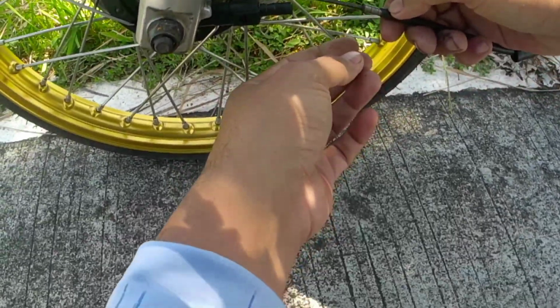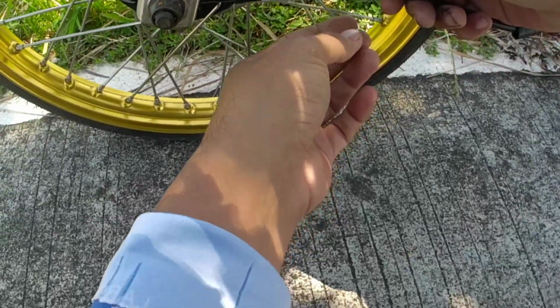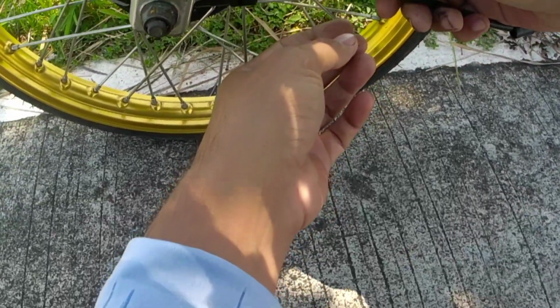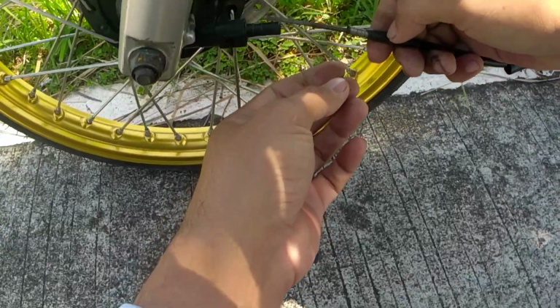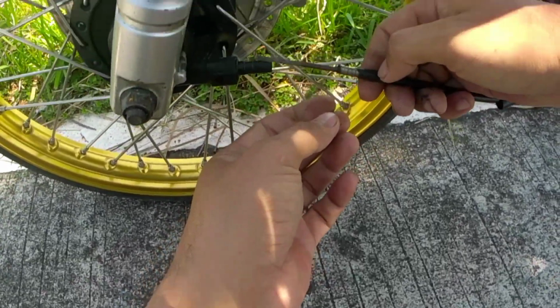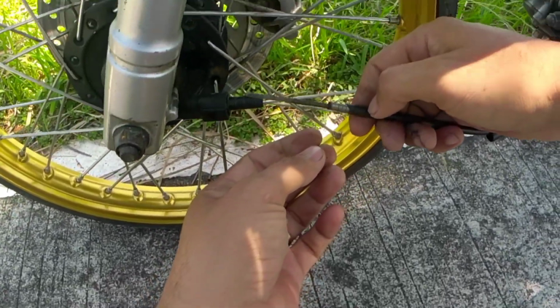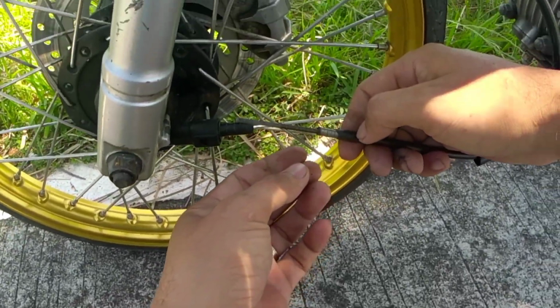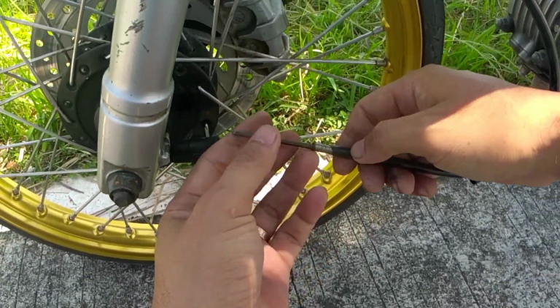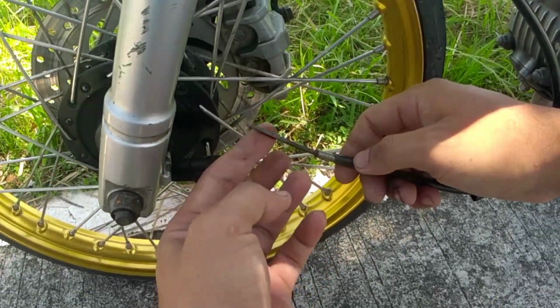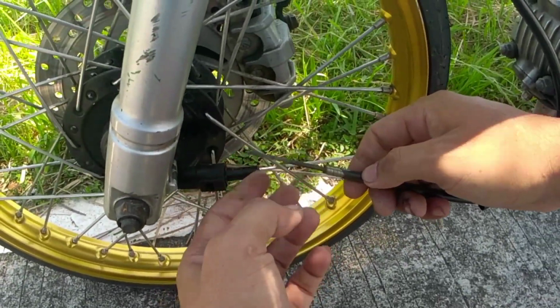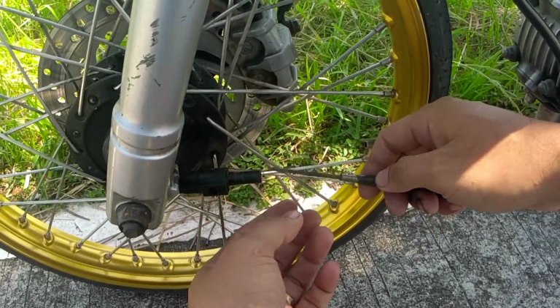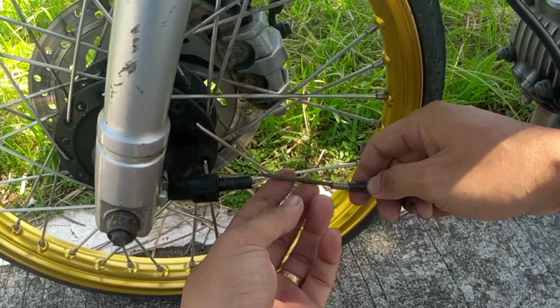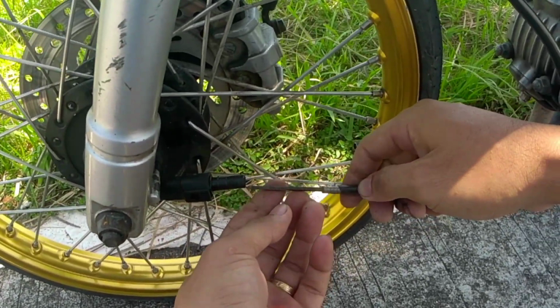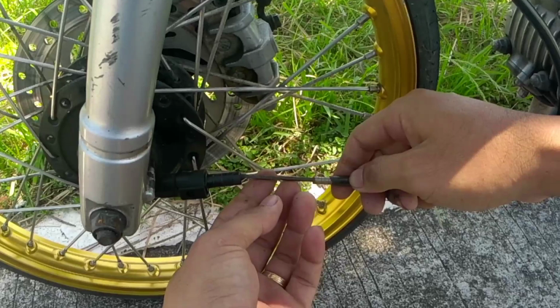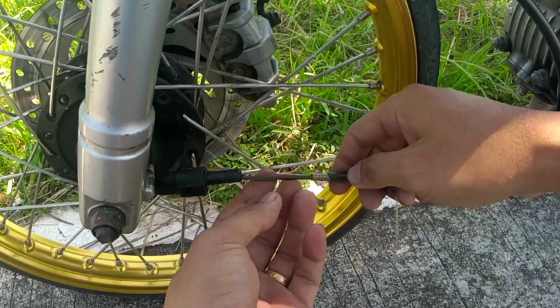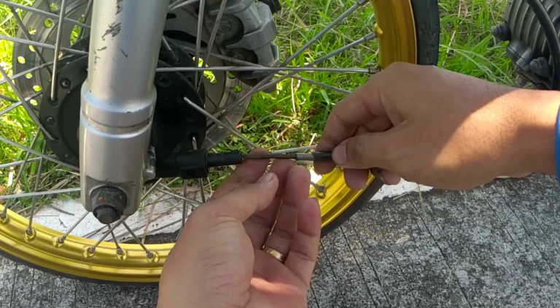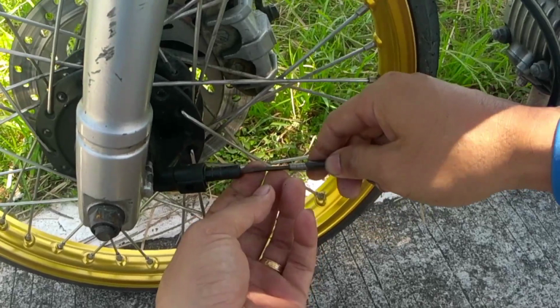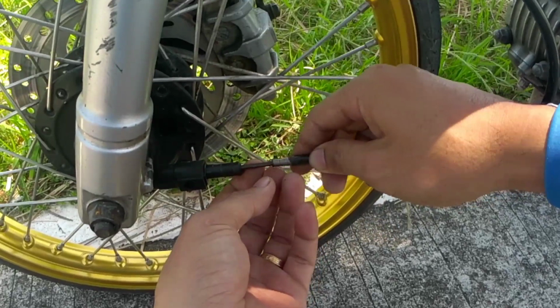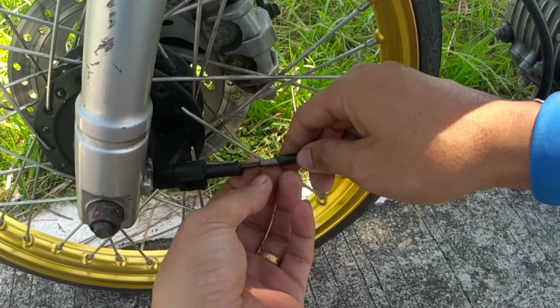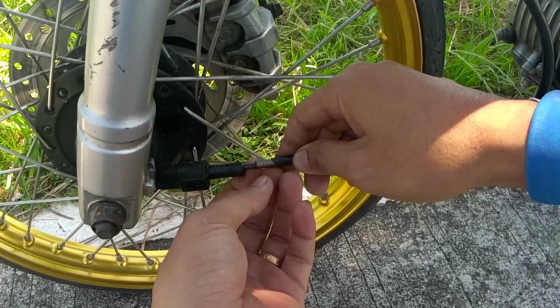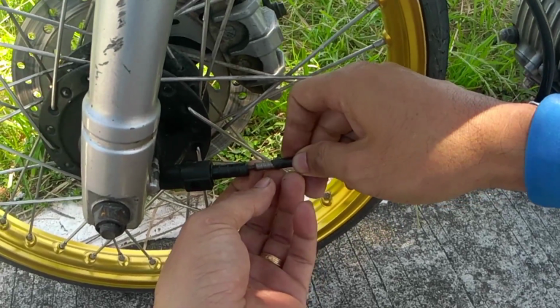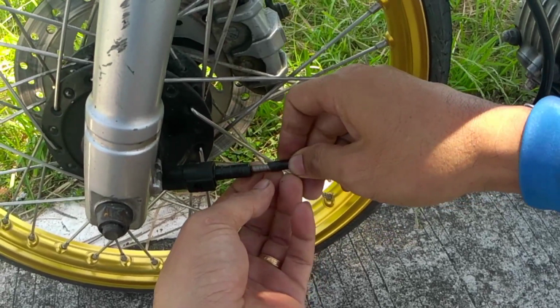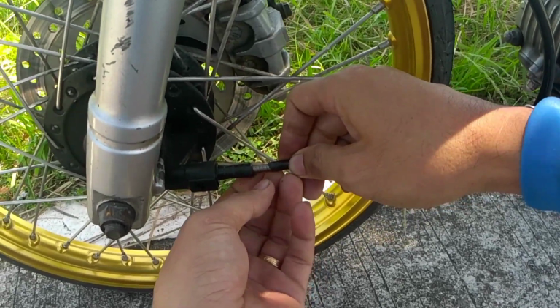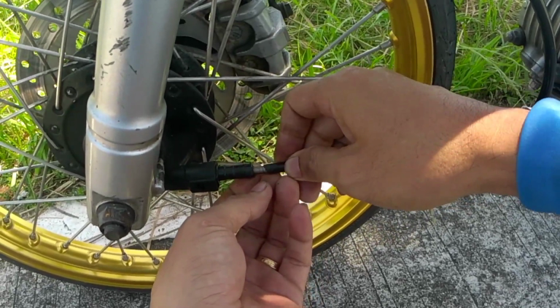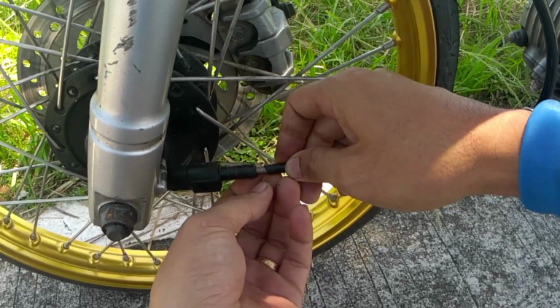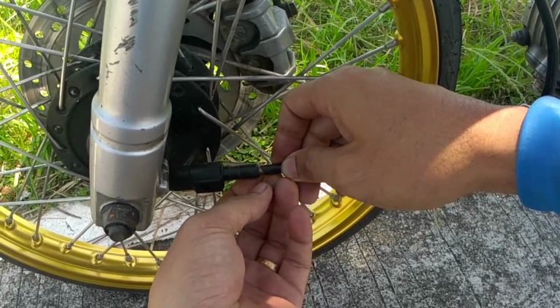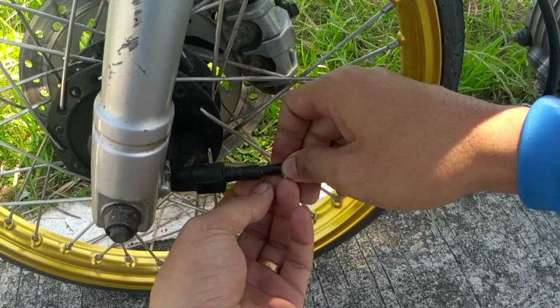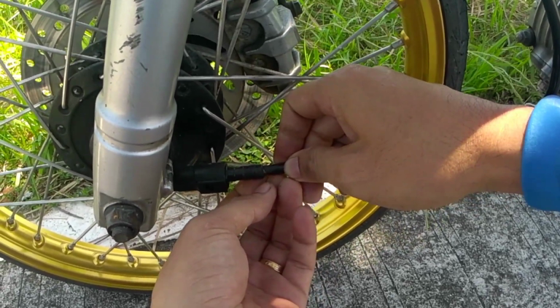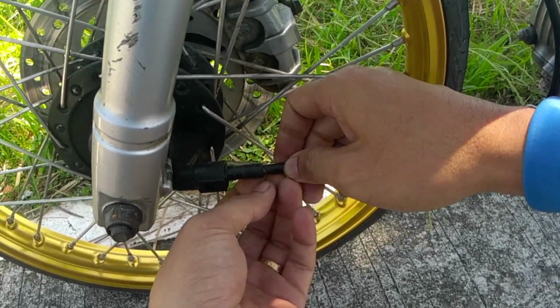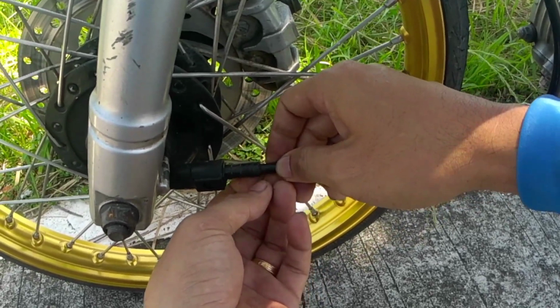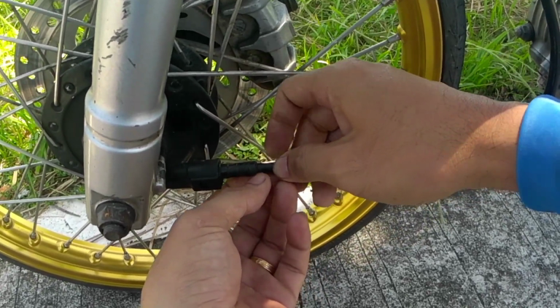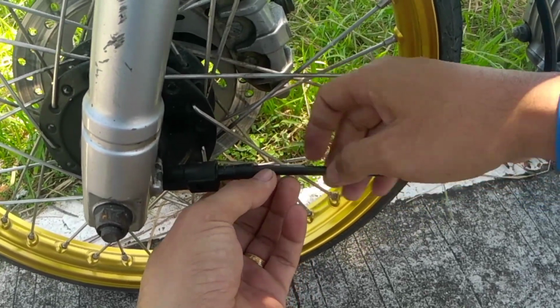Nakatanggal na, kasi nga maluwag na siya. Yan yung ramdam ko — it's more than one-third, at aabot ko ng mga one-forty maigit.